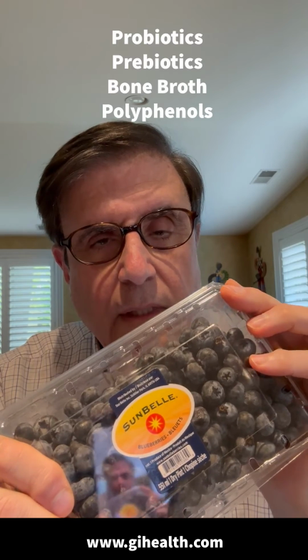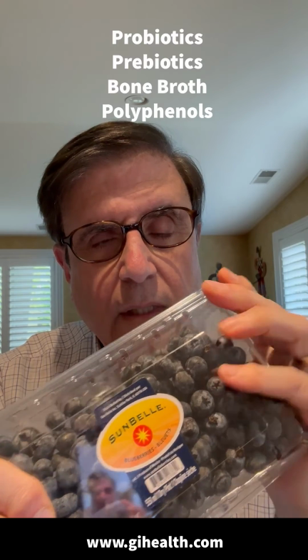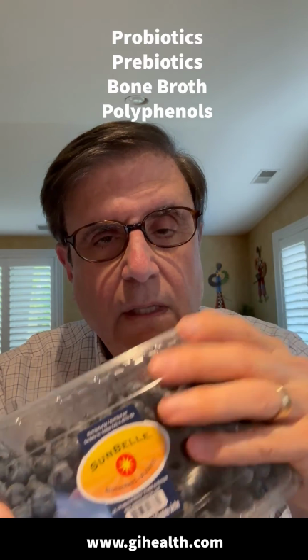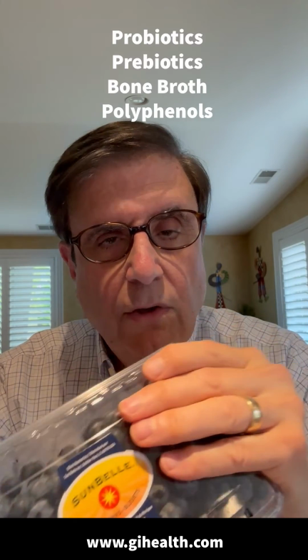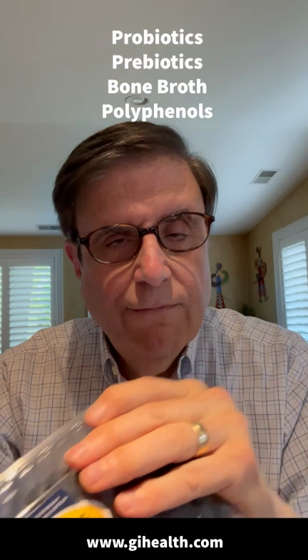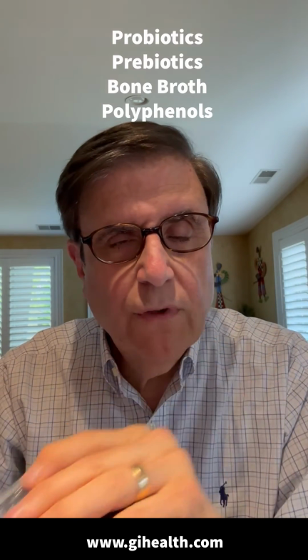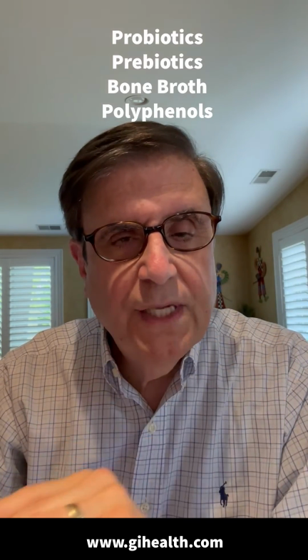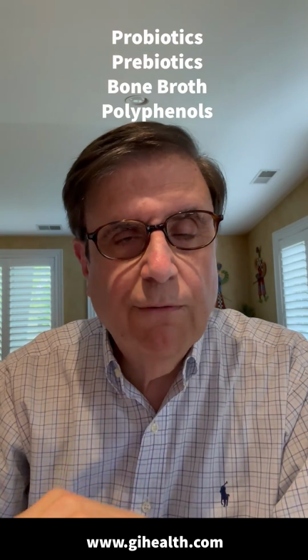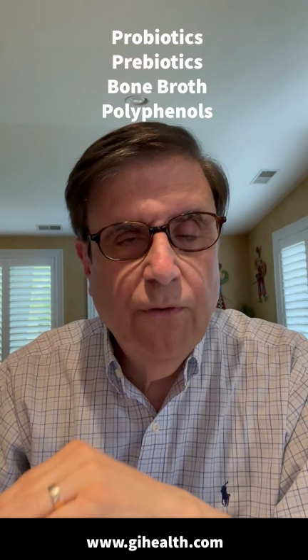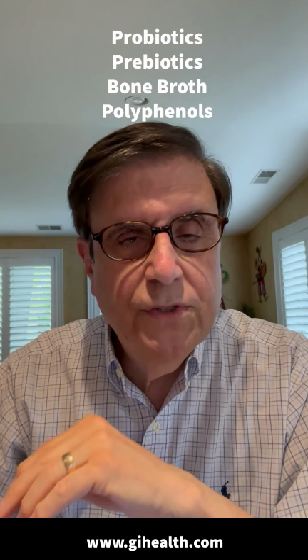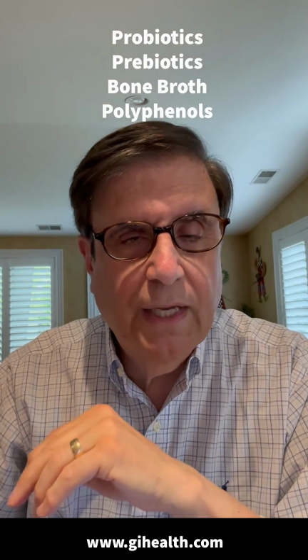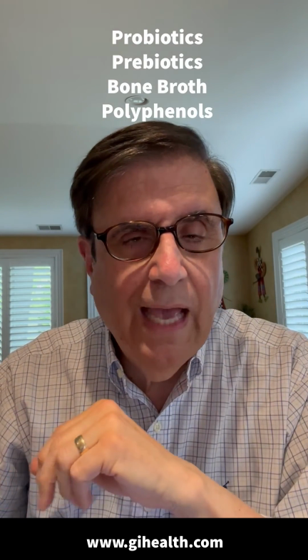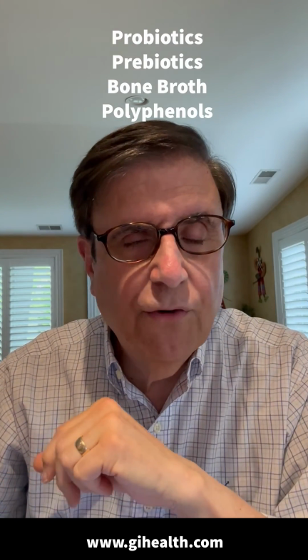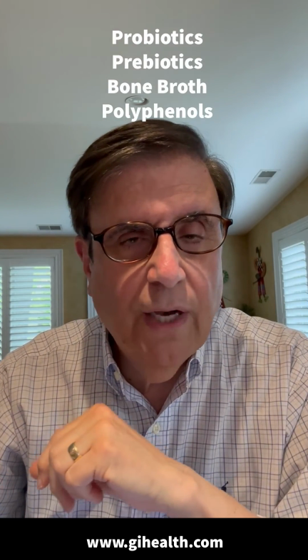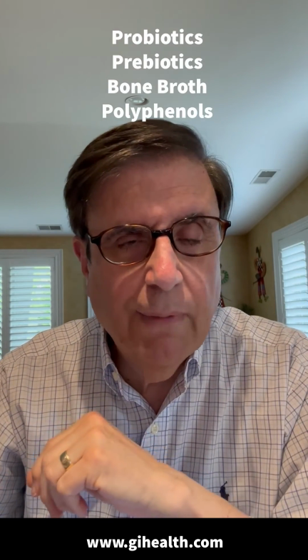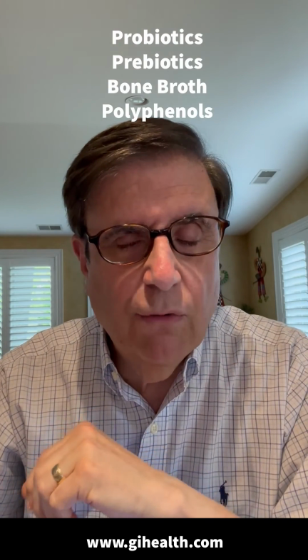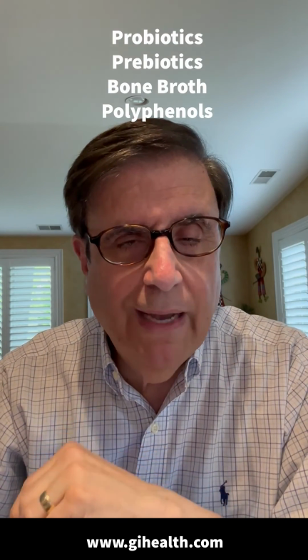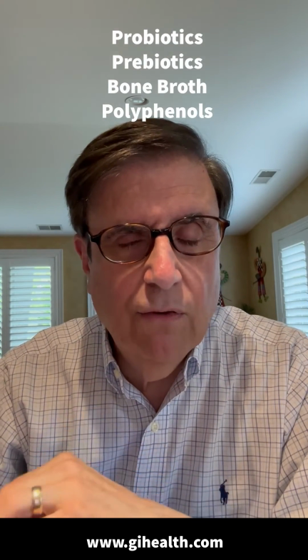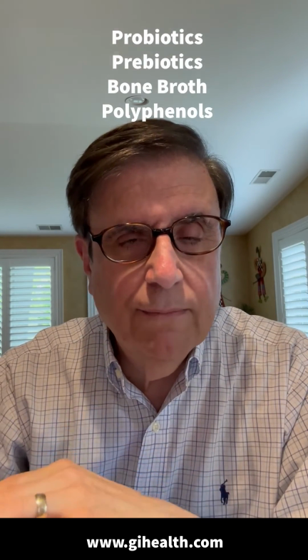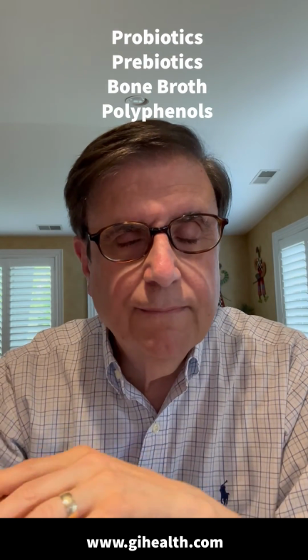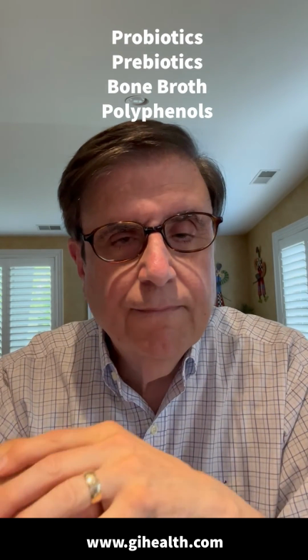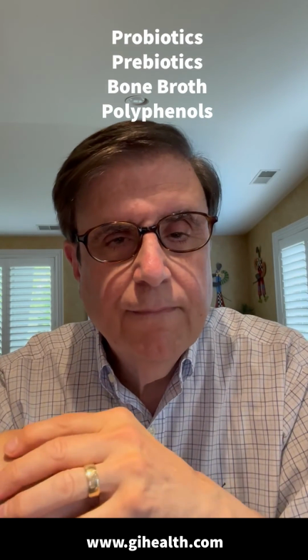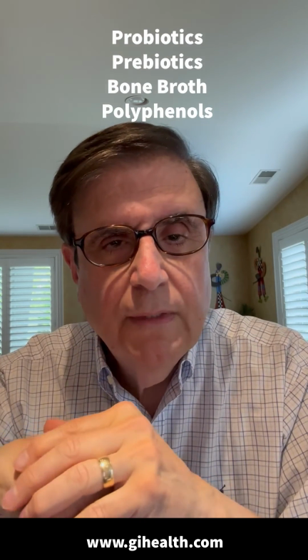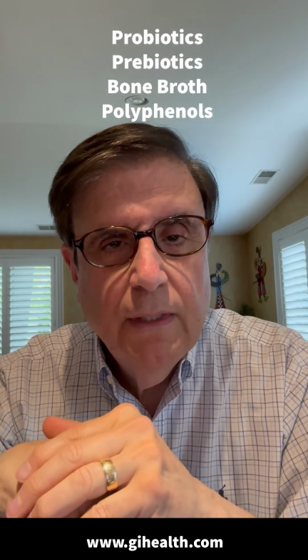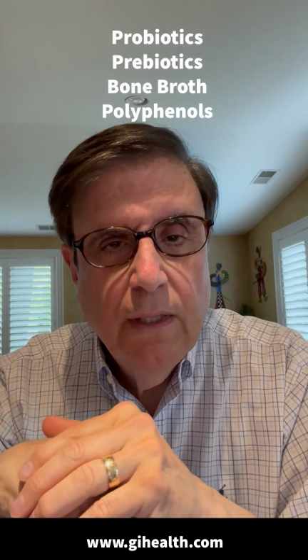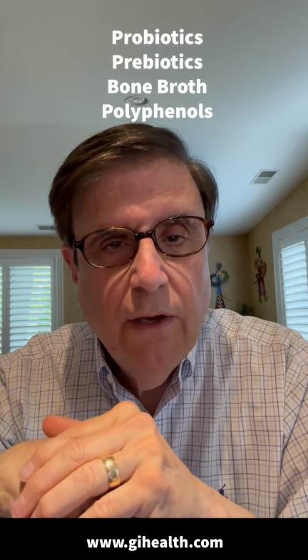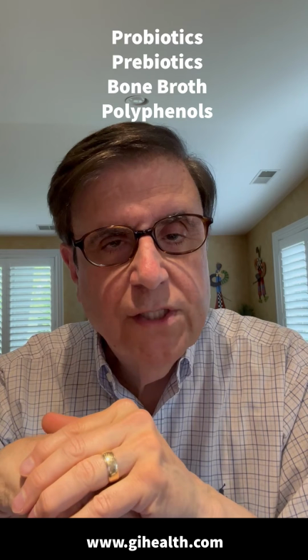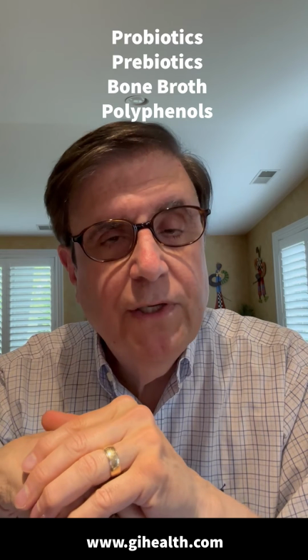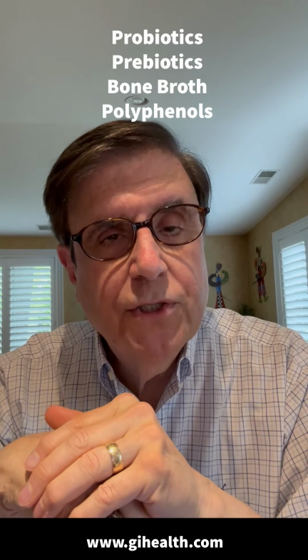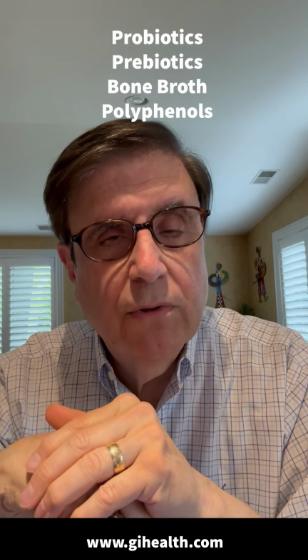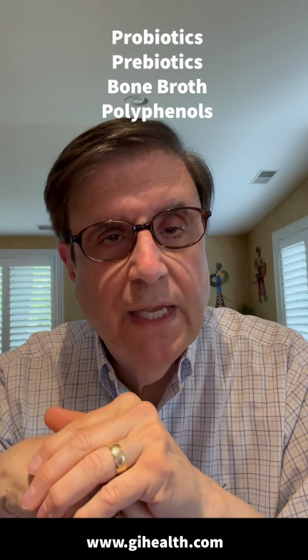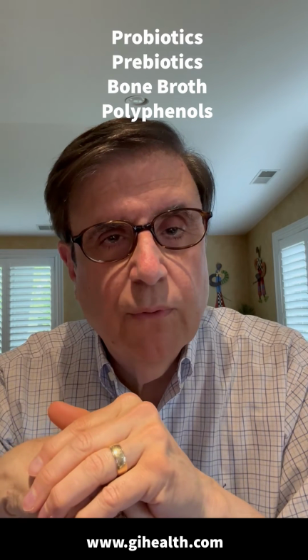Here are the four simple foods that can hack your gut microbiome. Here are some additional examples.